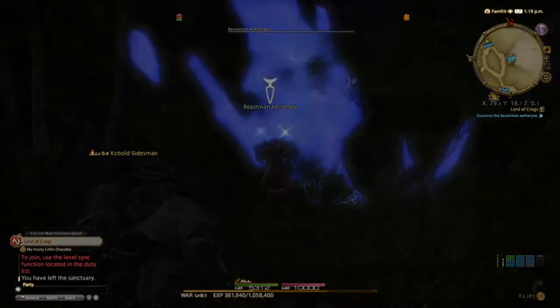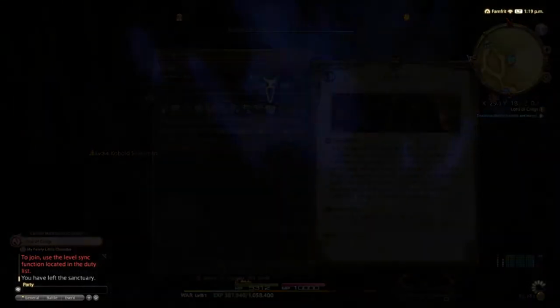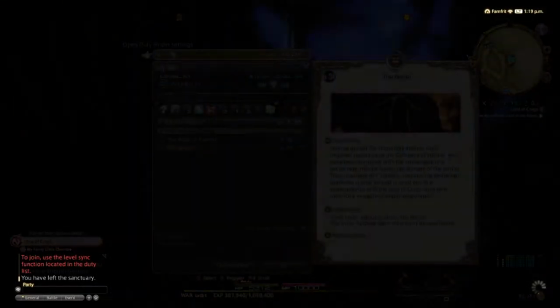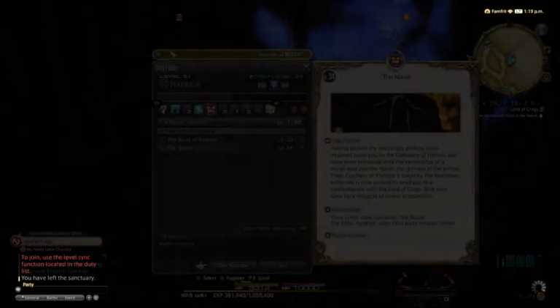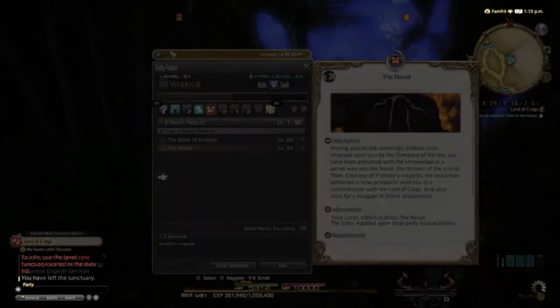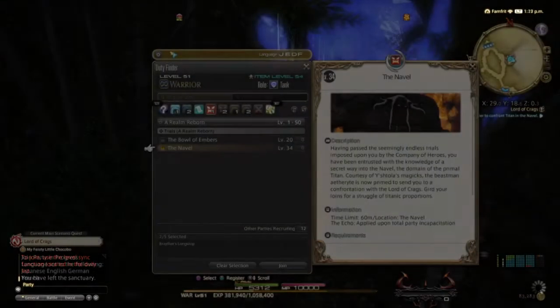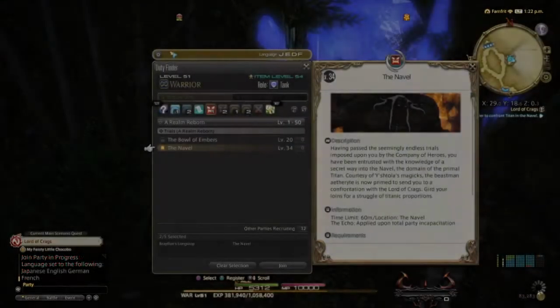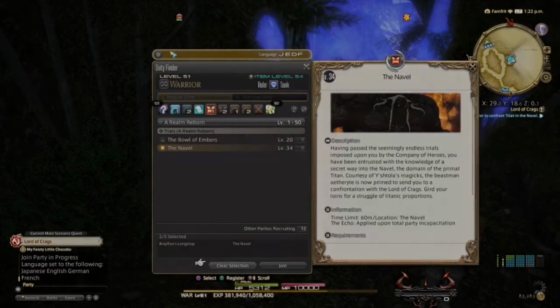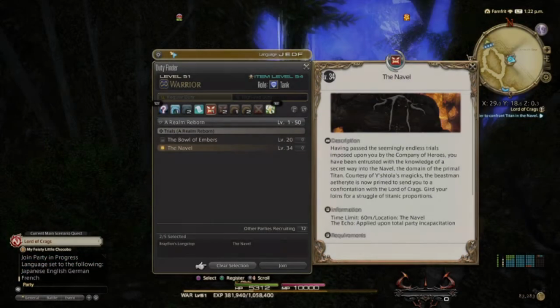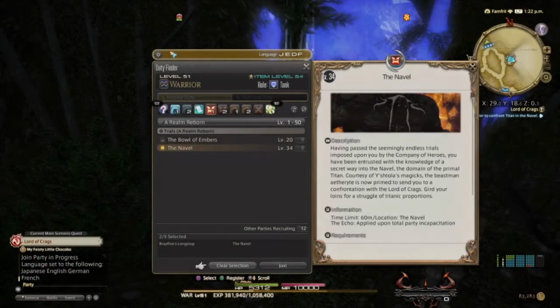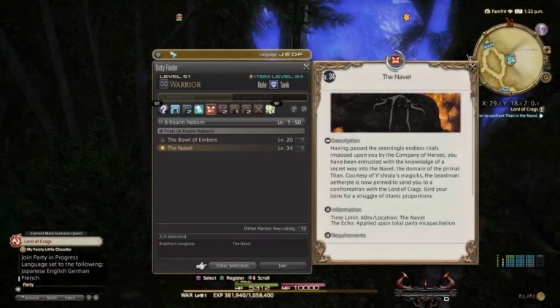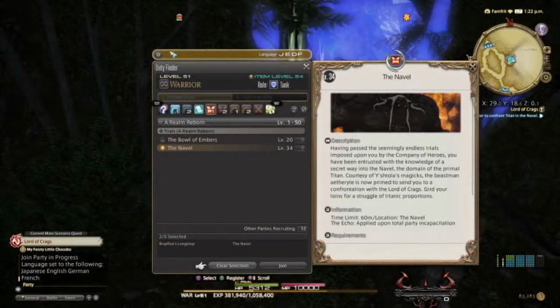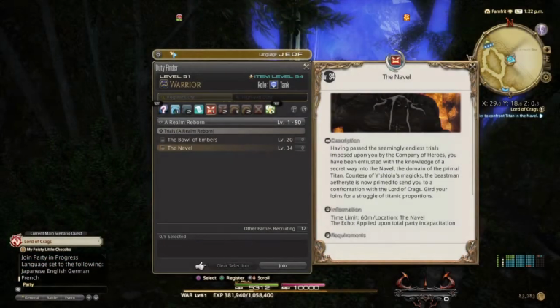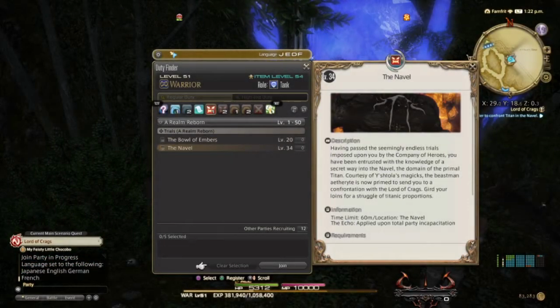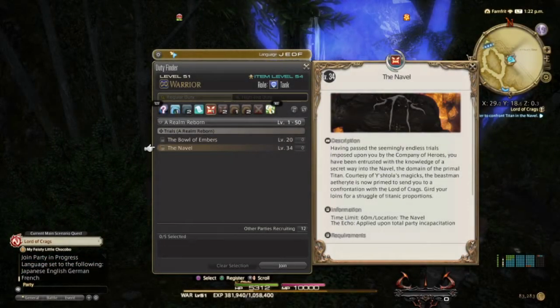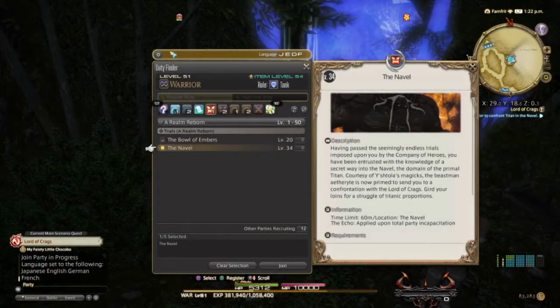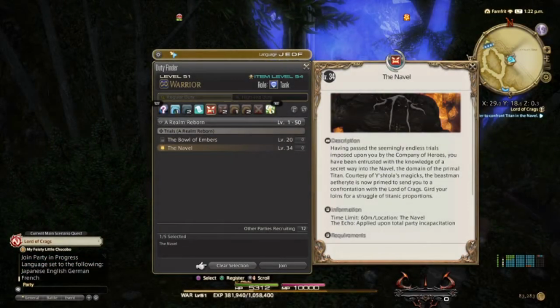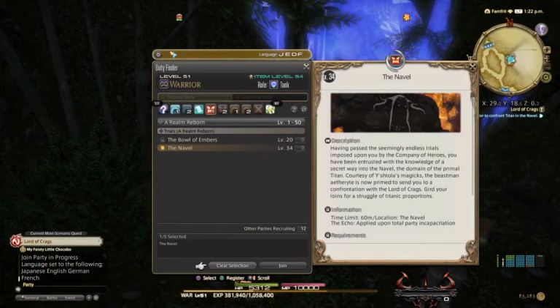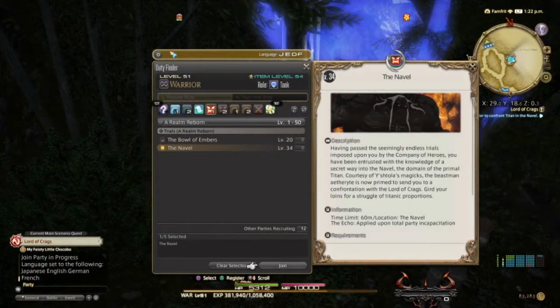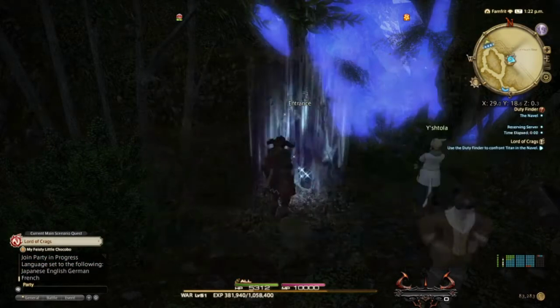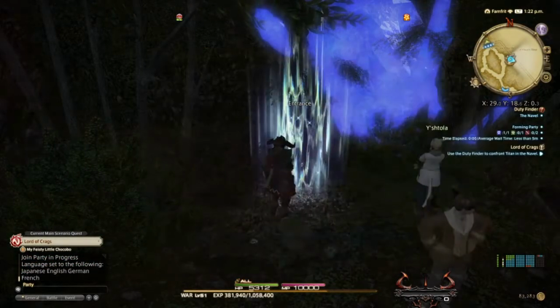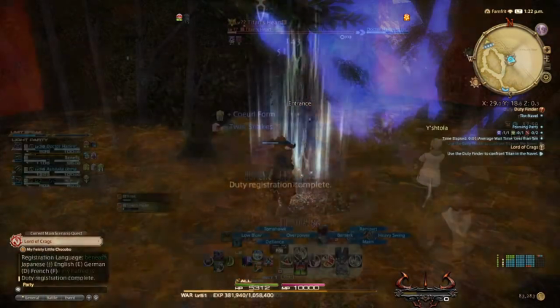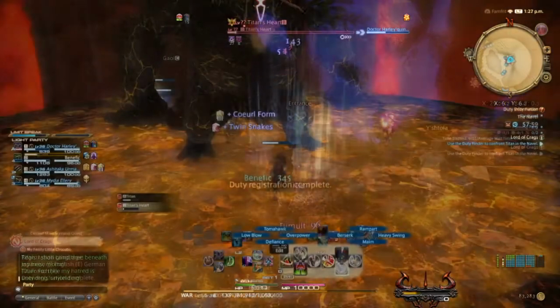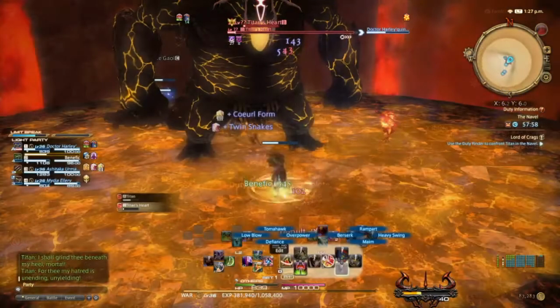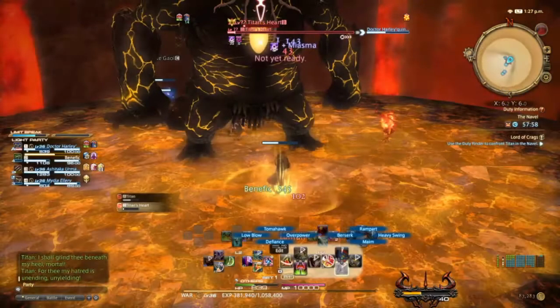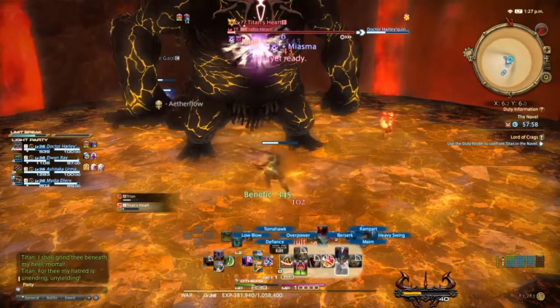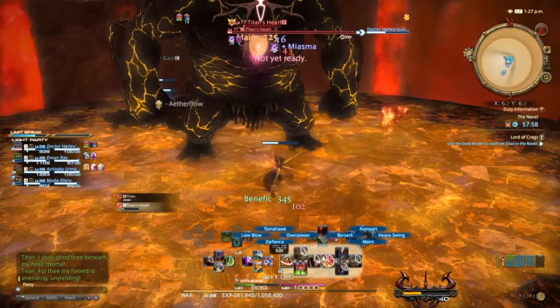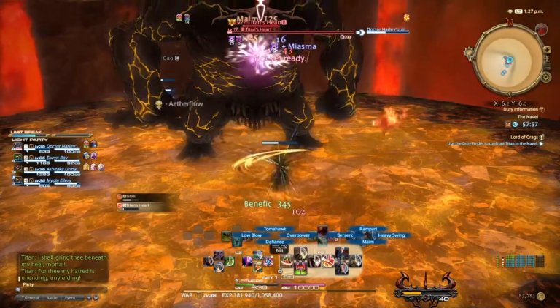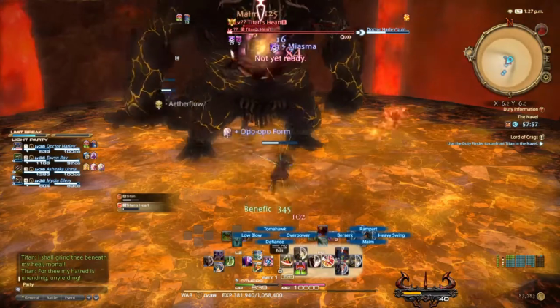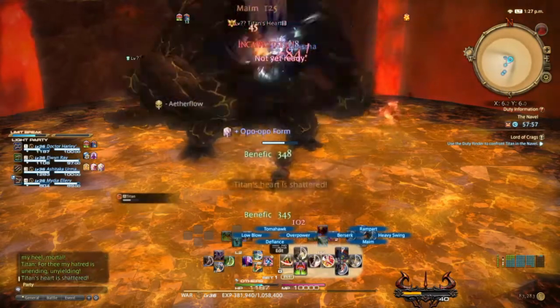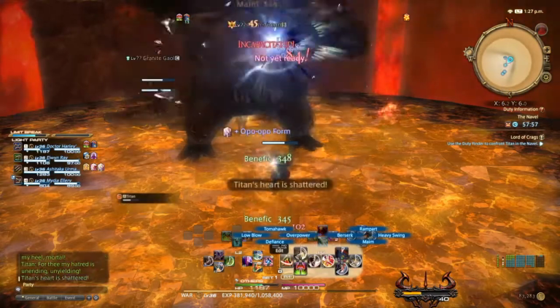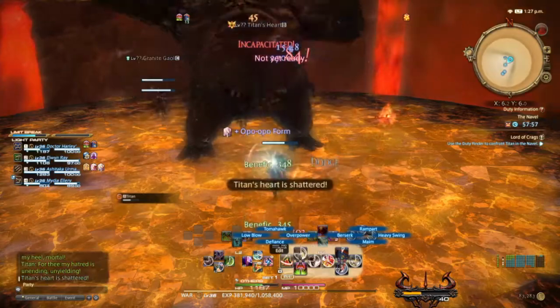After interacting with the Beastman's Aetheryte, the boss fight Titan is unlocked. Team up and smash Titan.